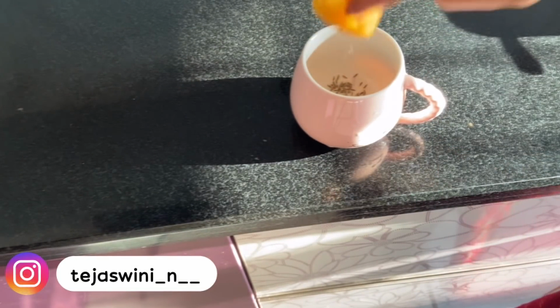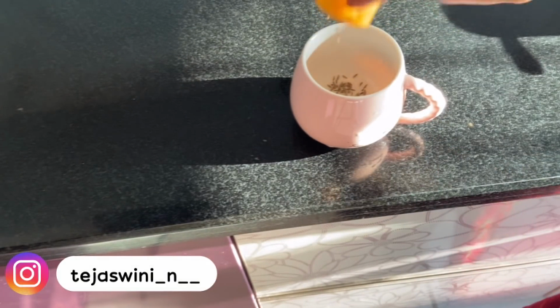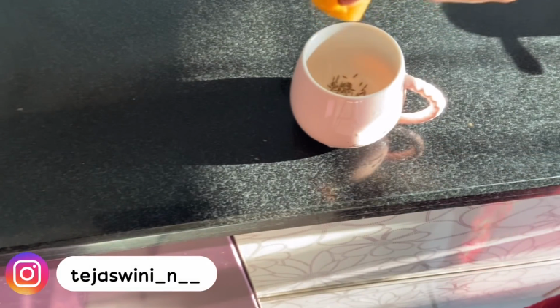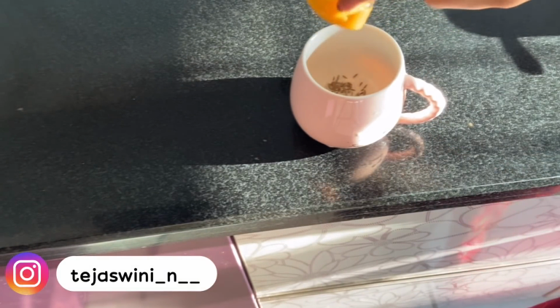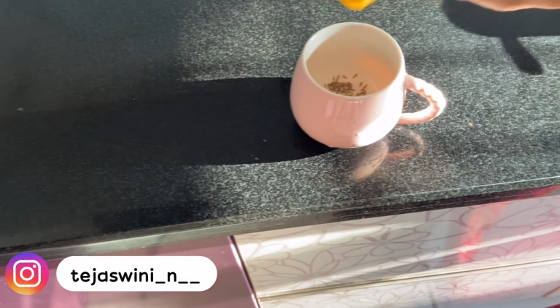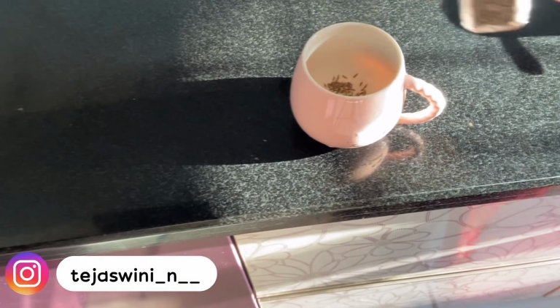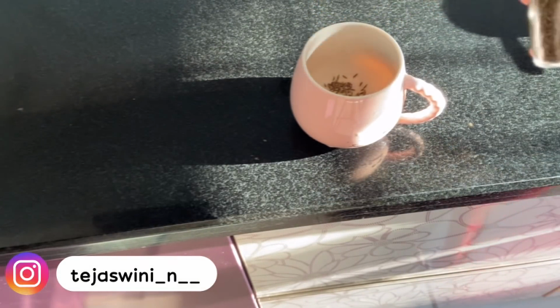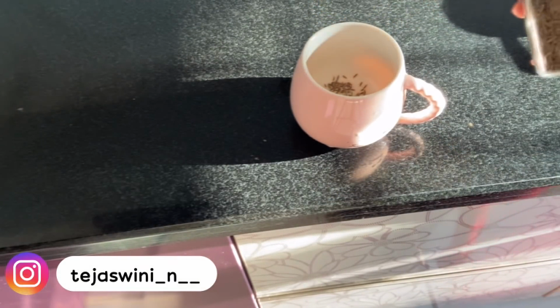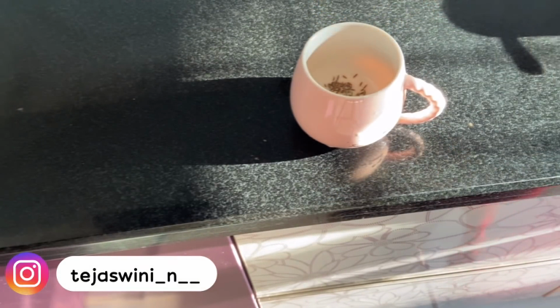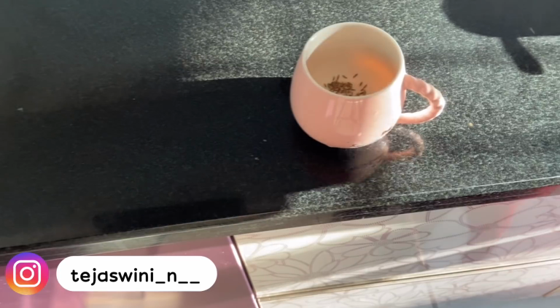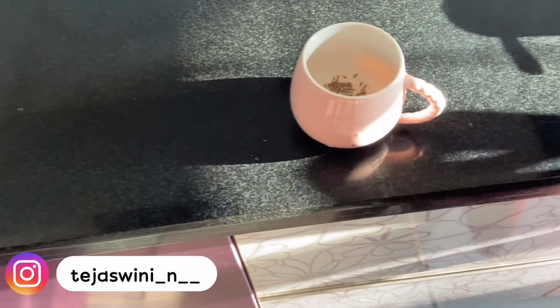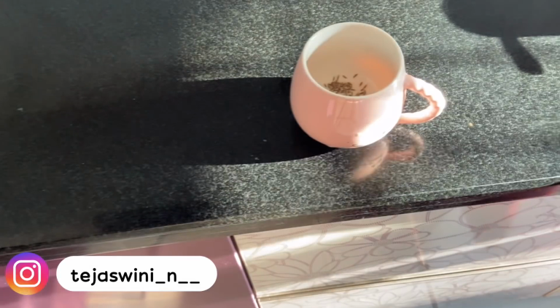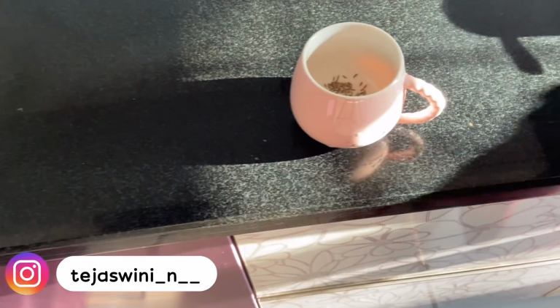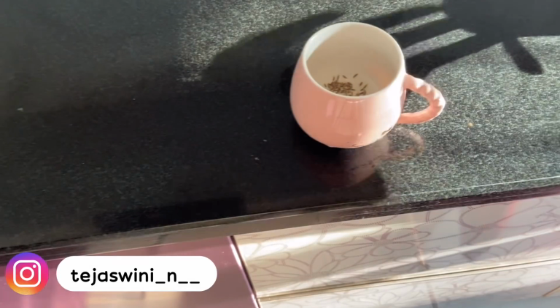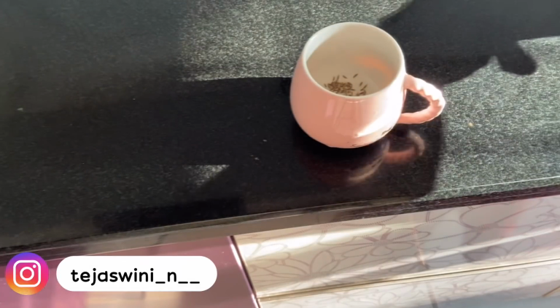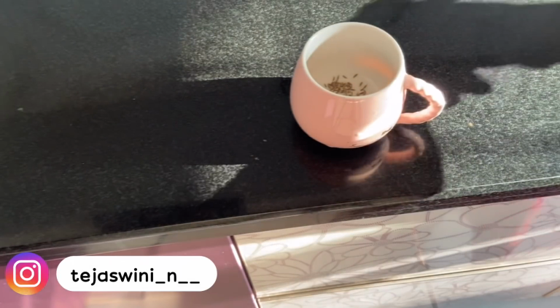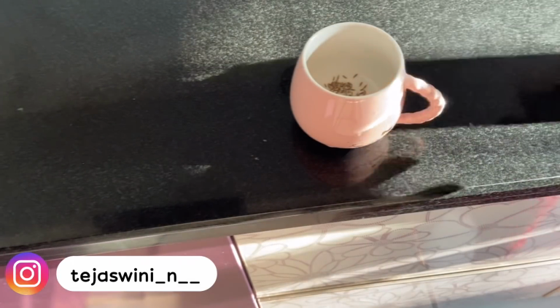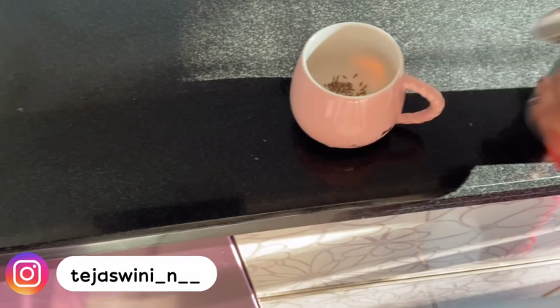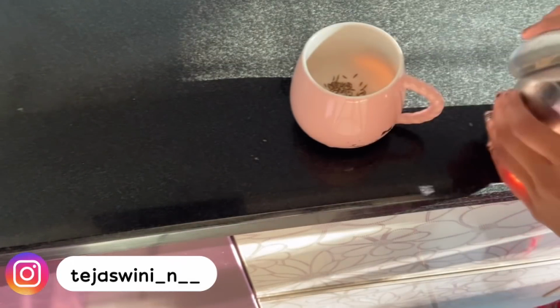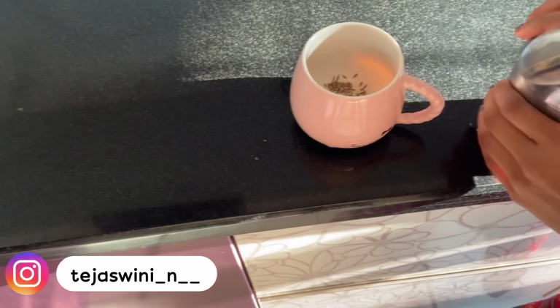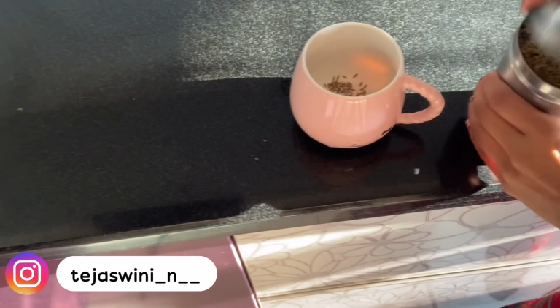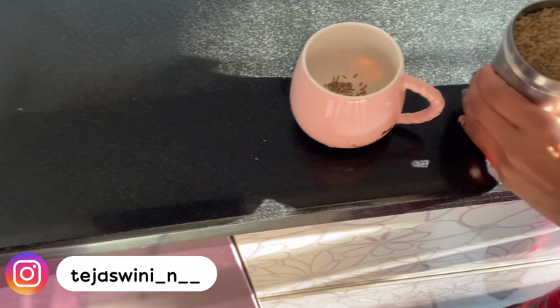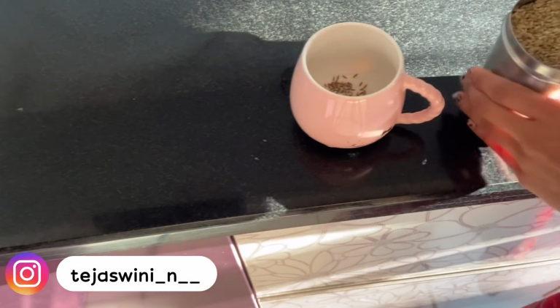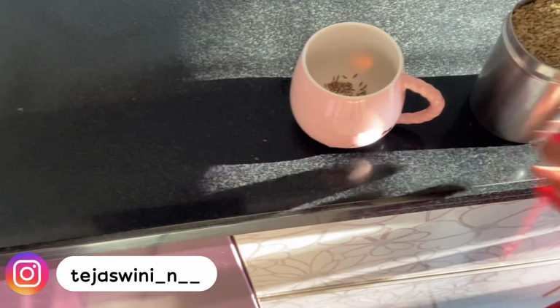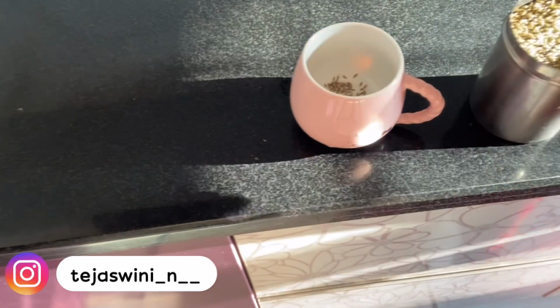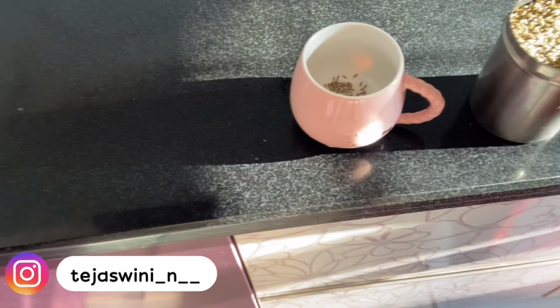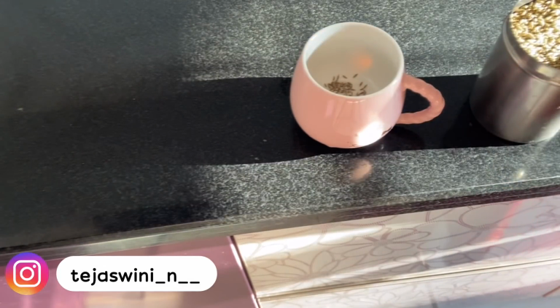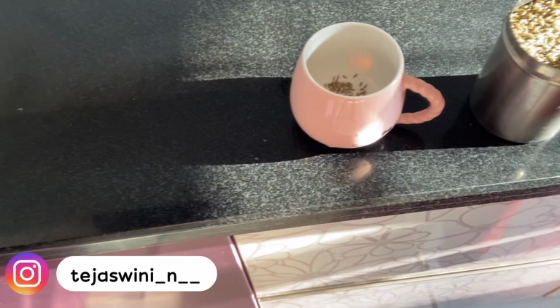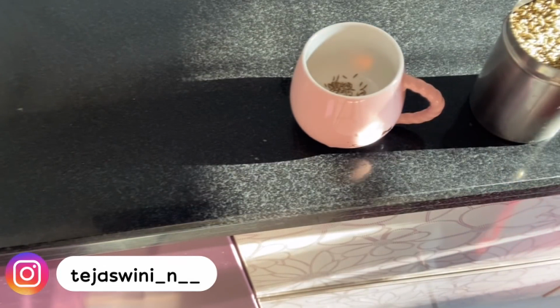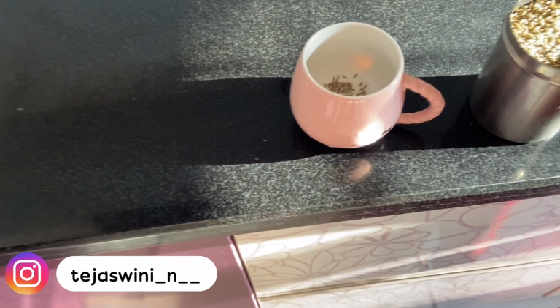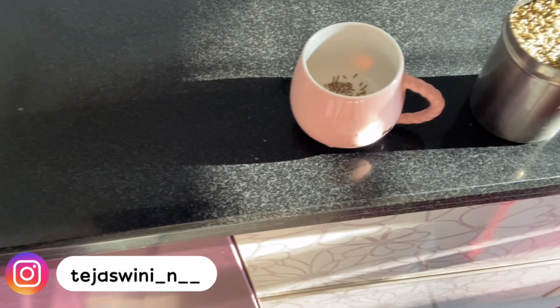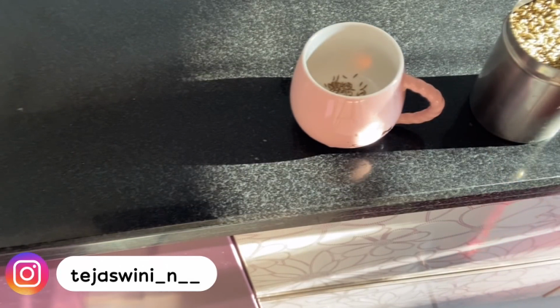Hi guys, welcome back to my channel. Here I'm drinking cumin and fennel seeds water as it's good for digestion.